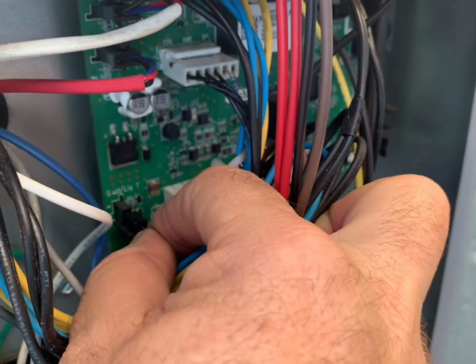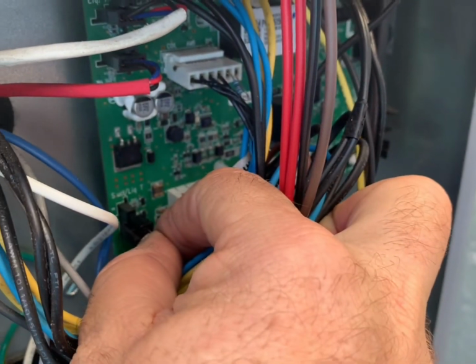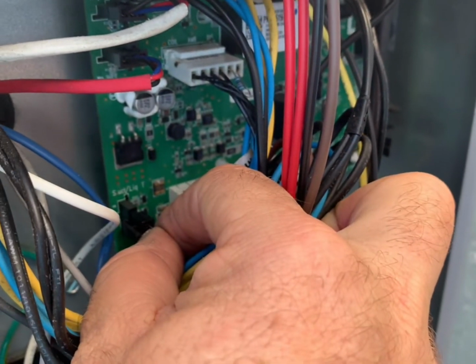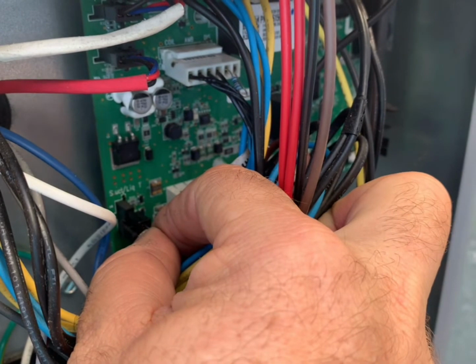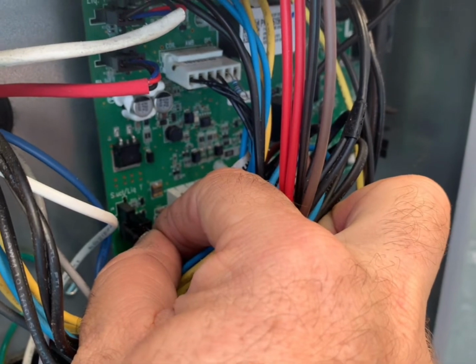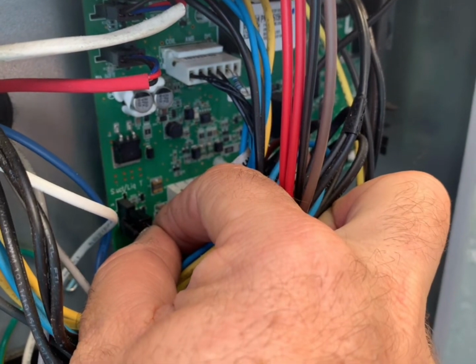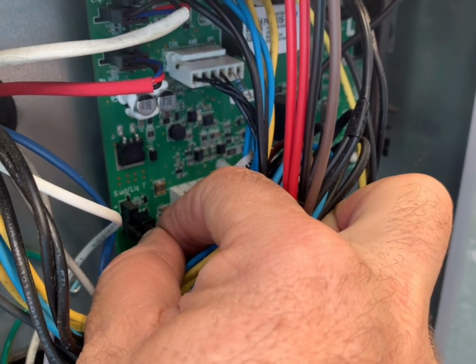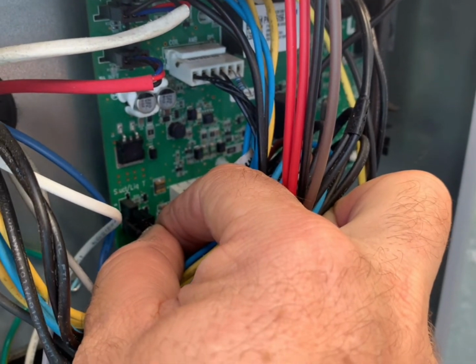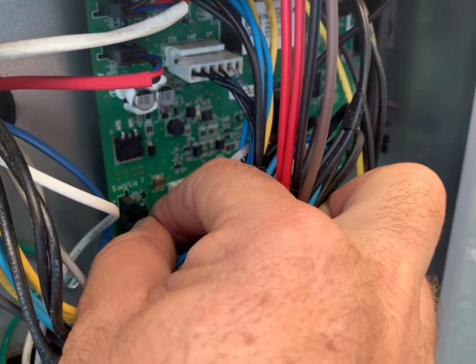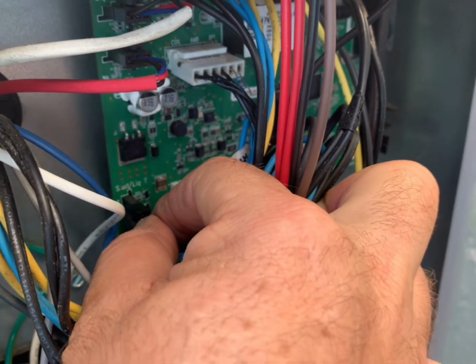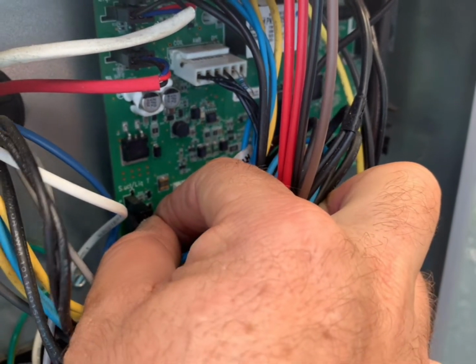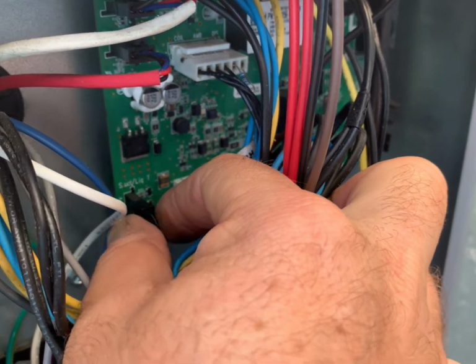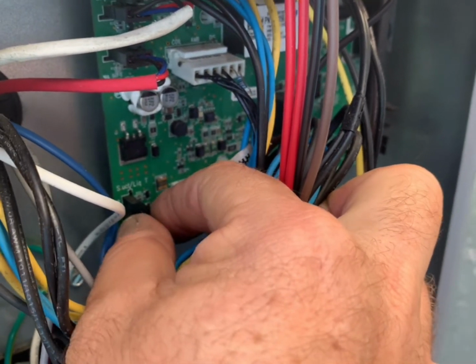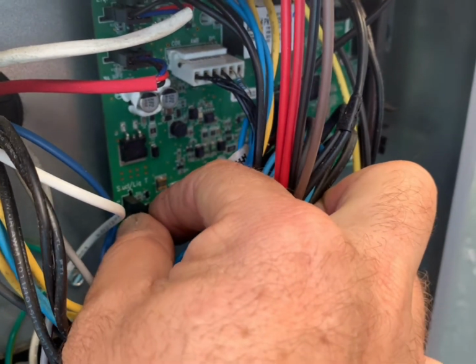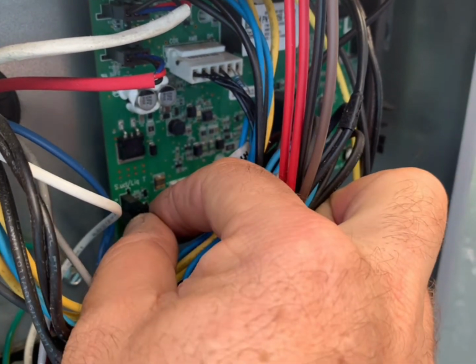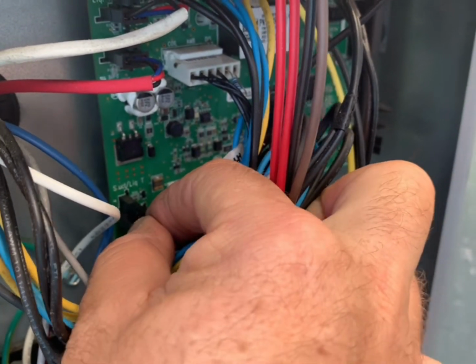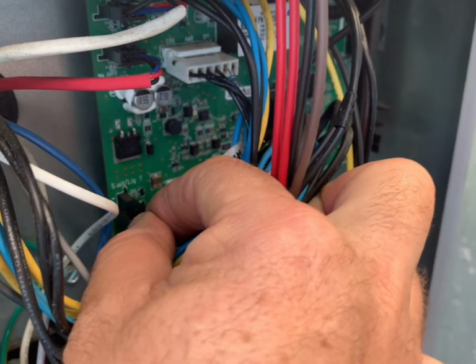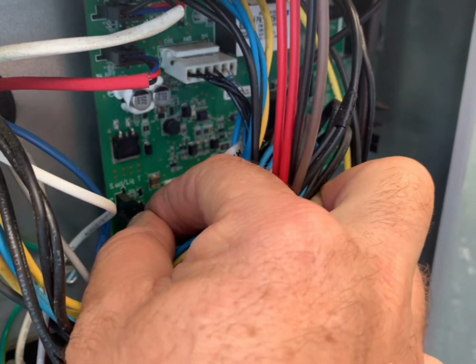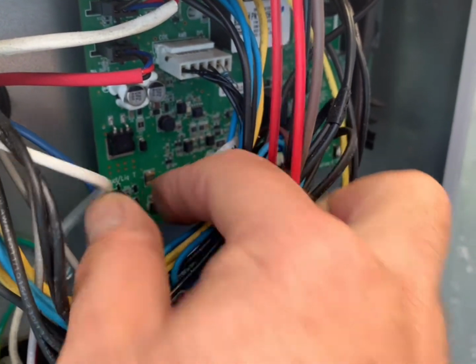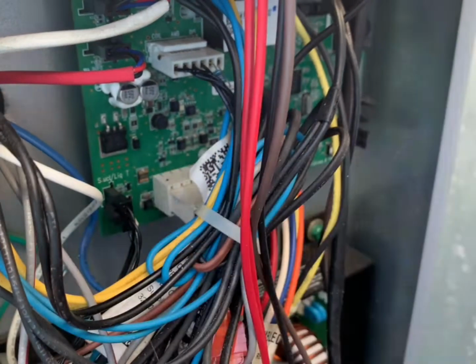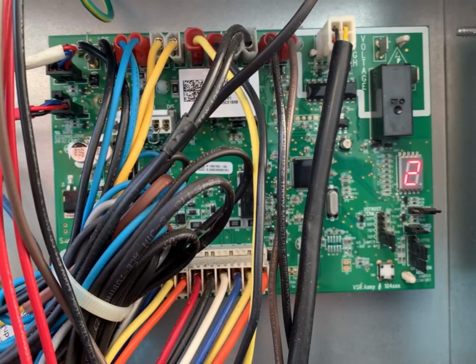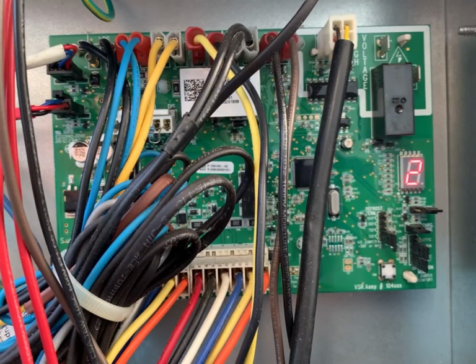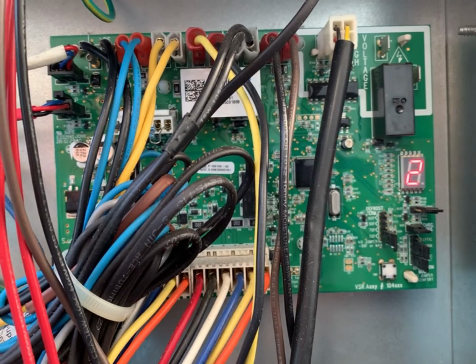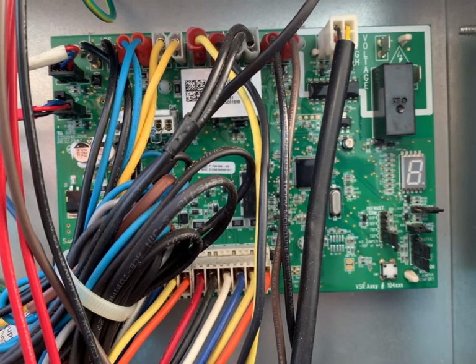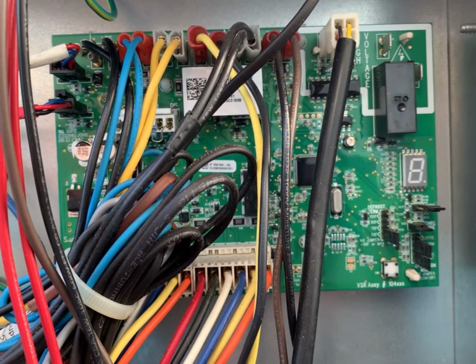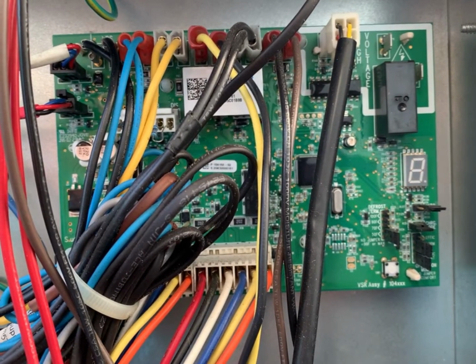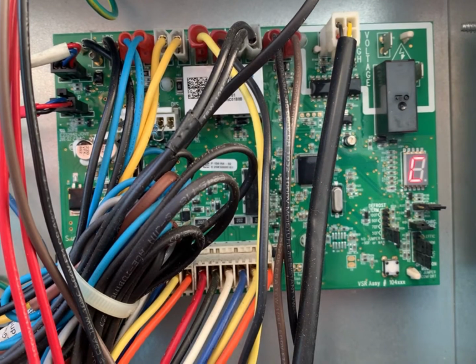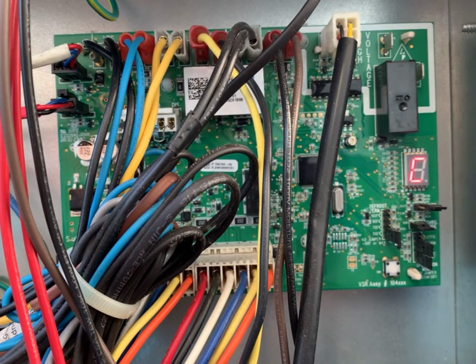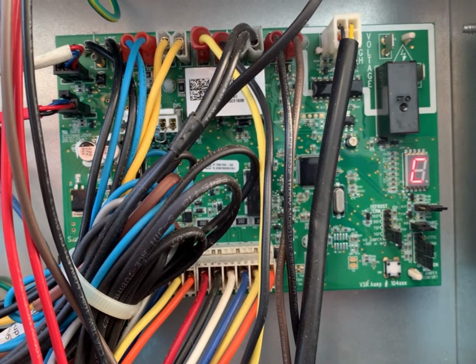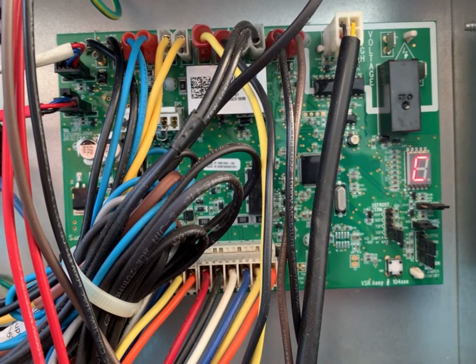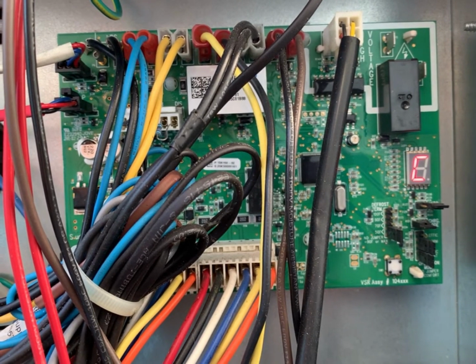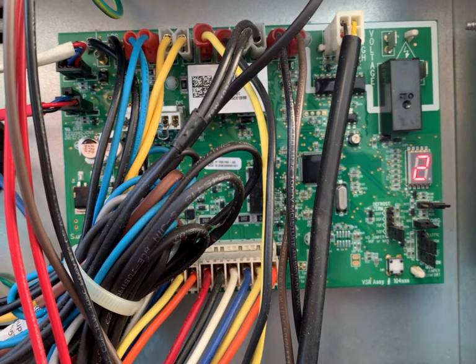Always be sure to plug your connectors back in properly. Thank you for watching. I hope you enjoyed the video.